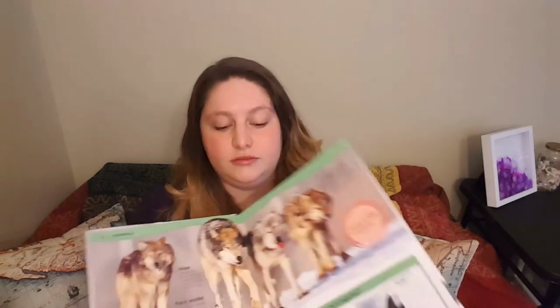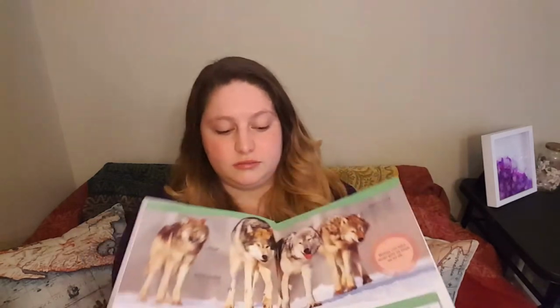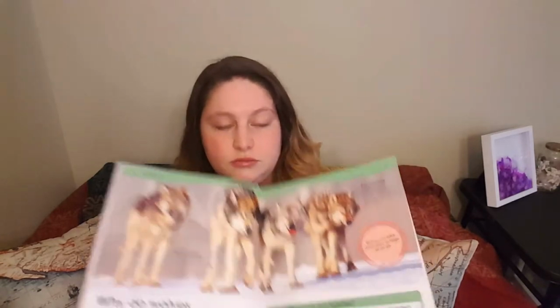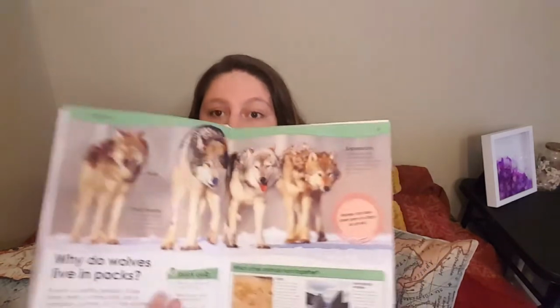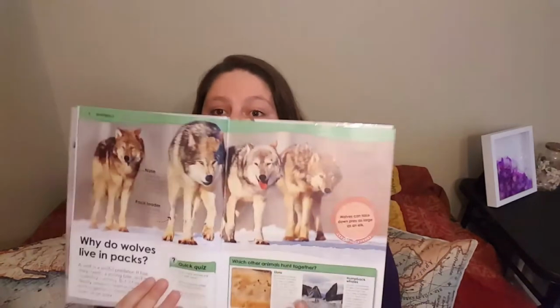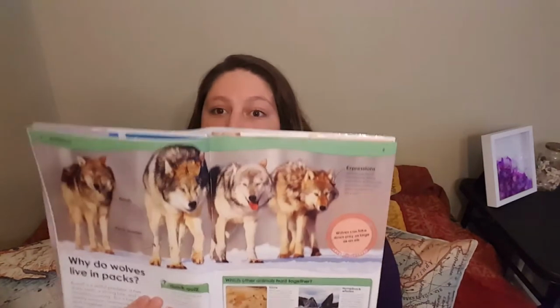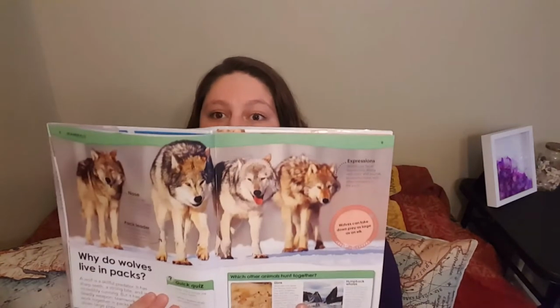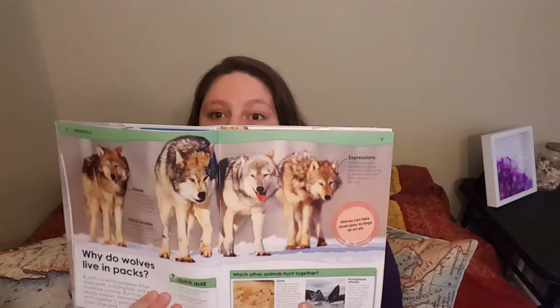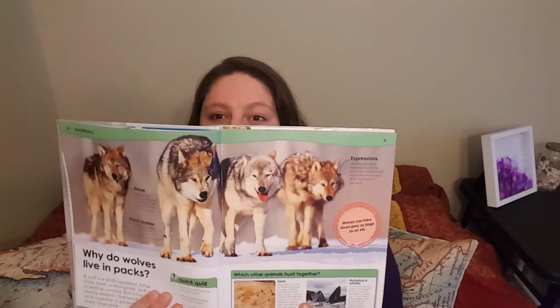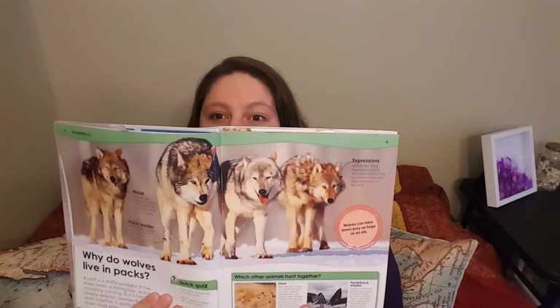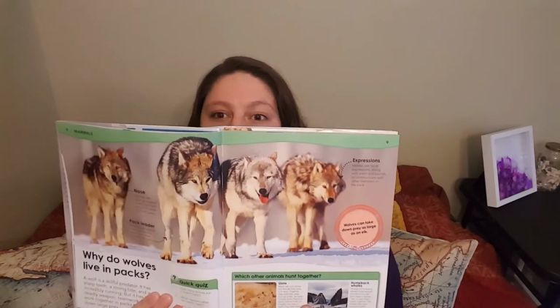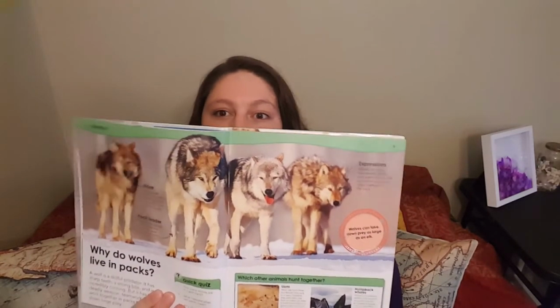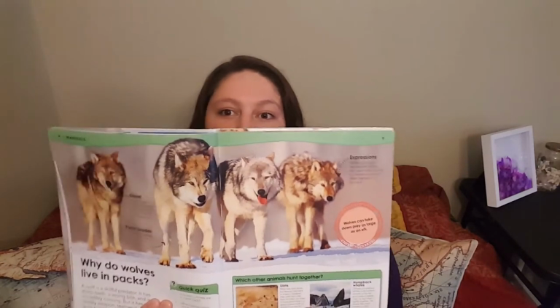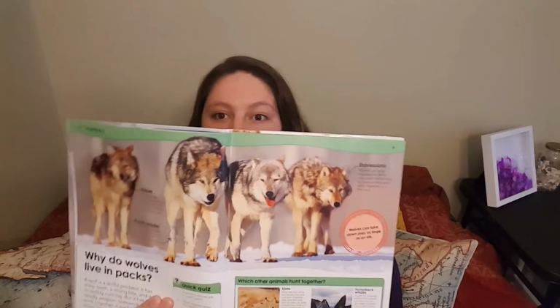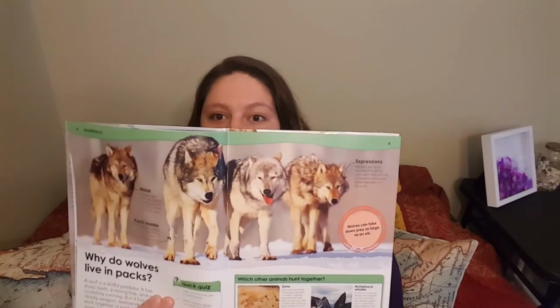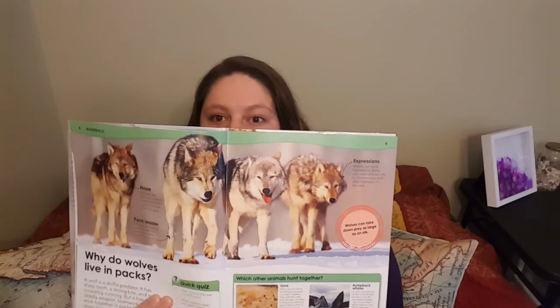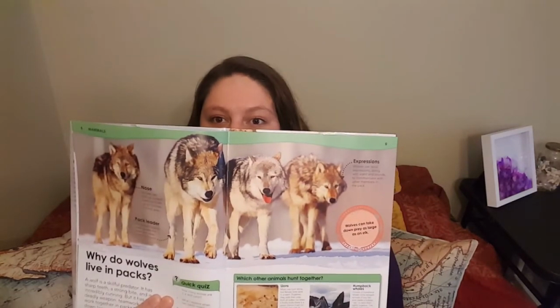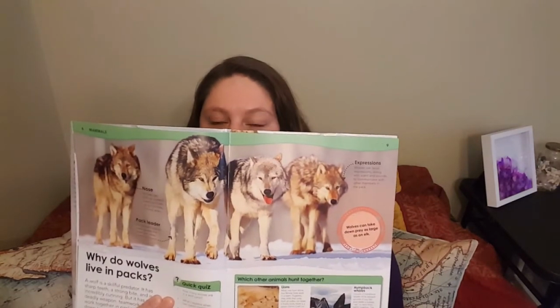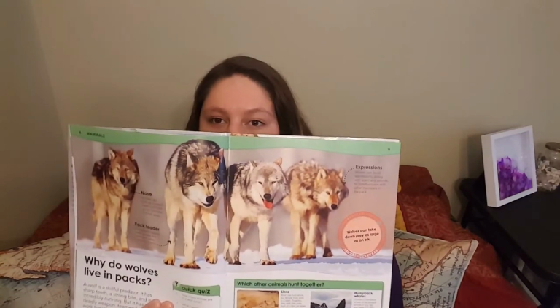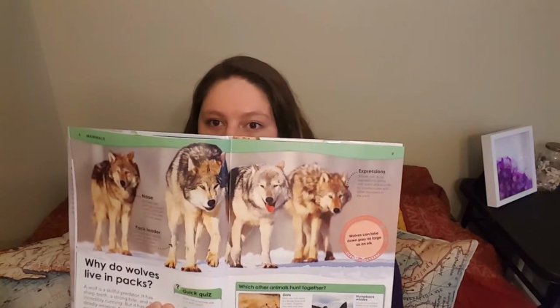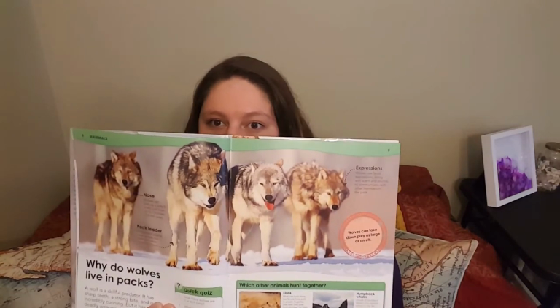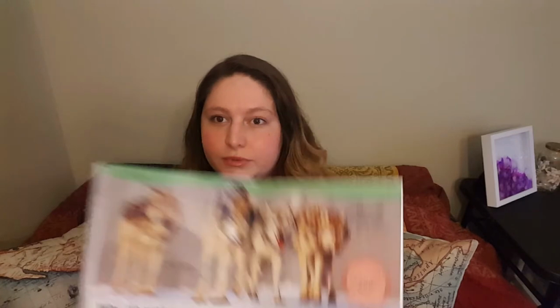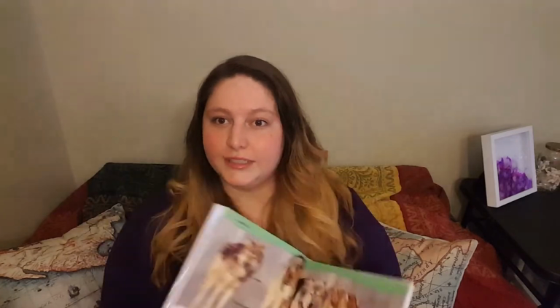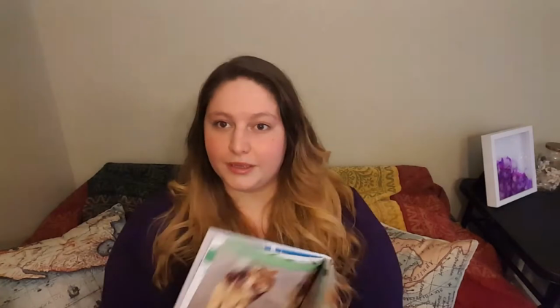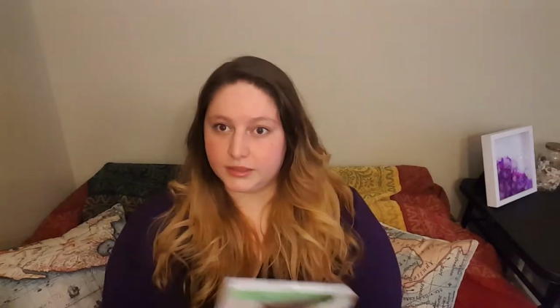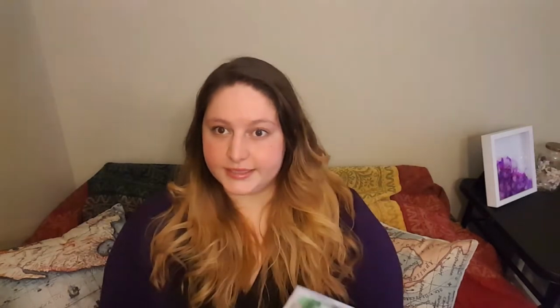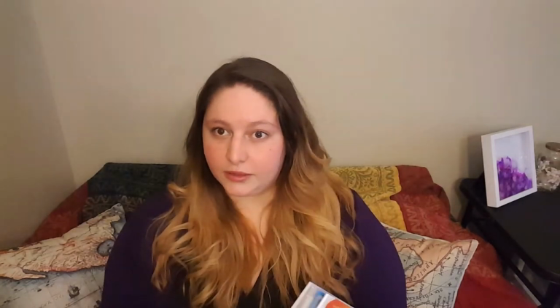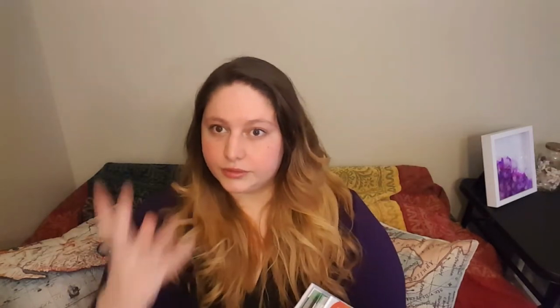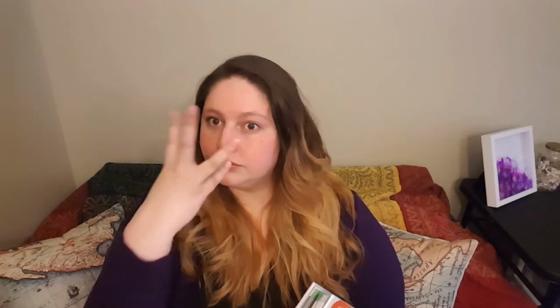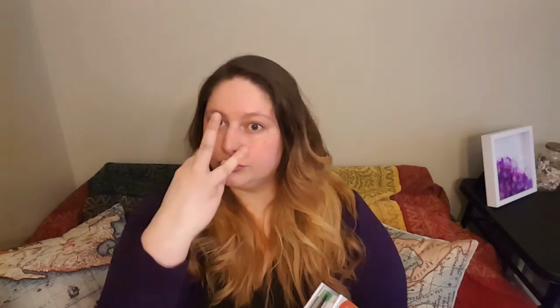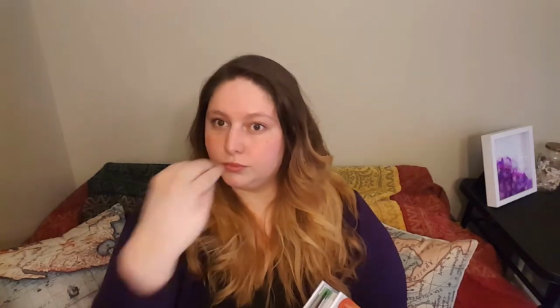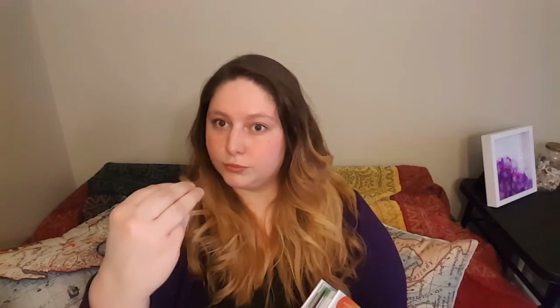First up is wolf. With the sign for wolf, we think about the snout. So — wolf.